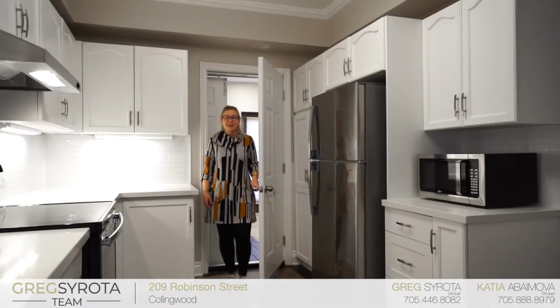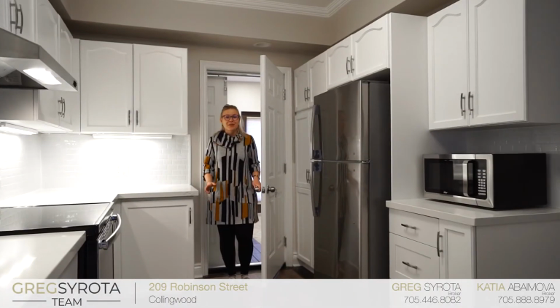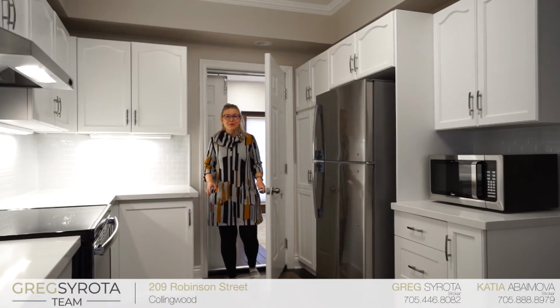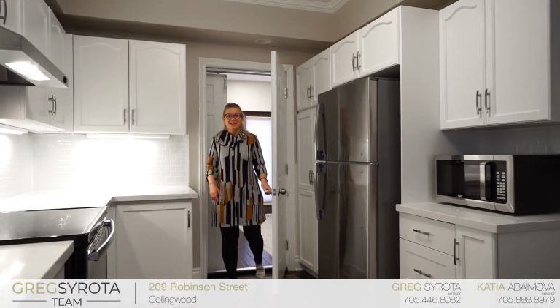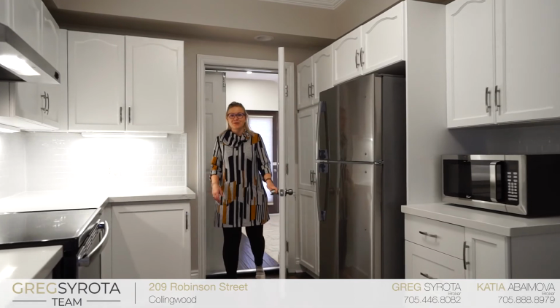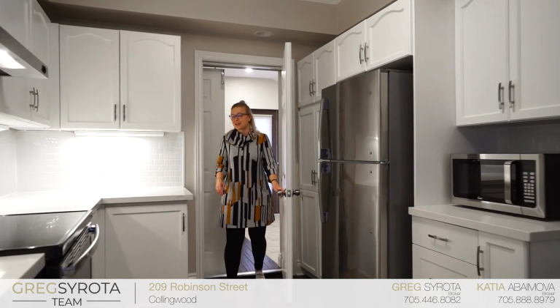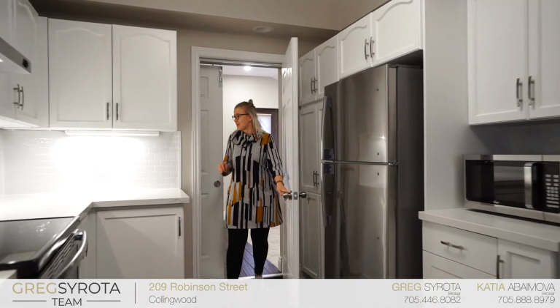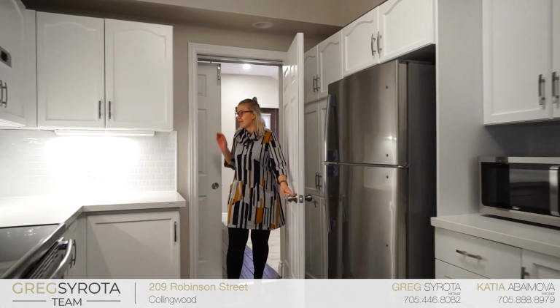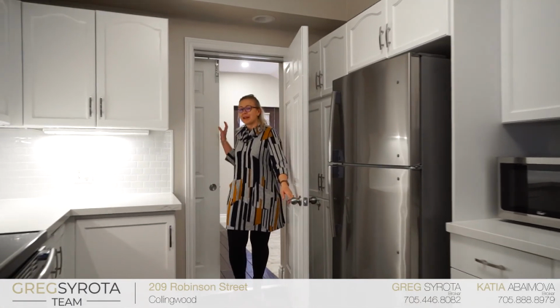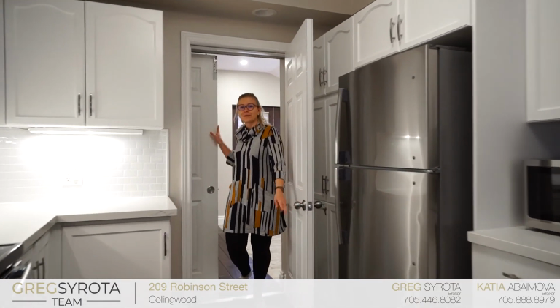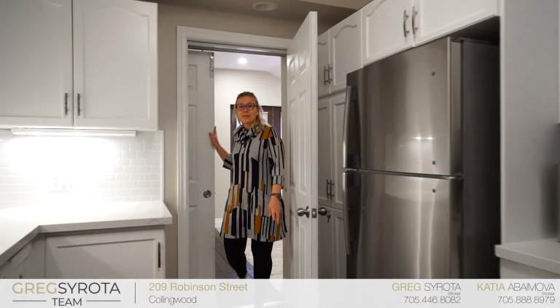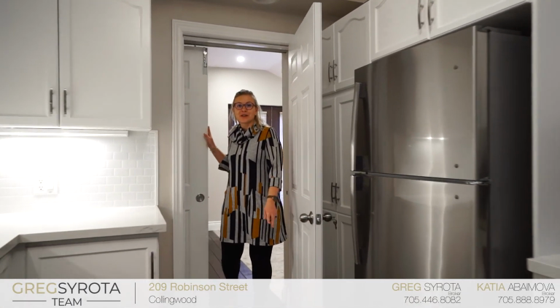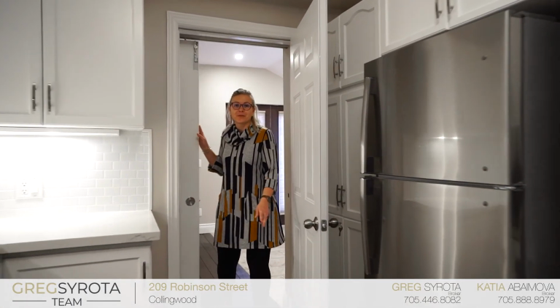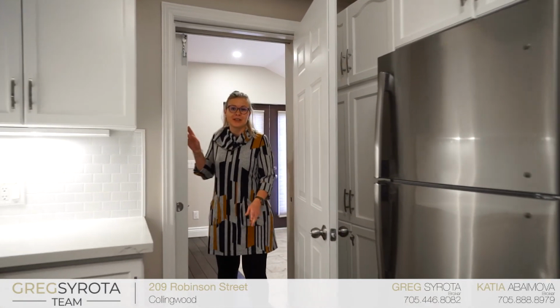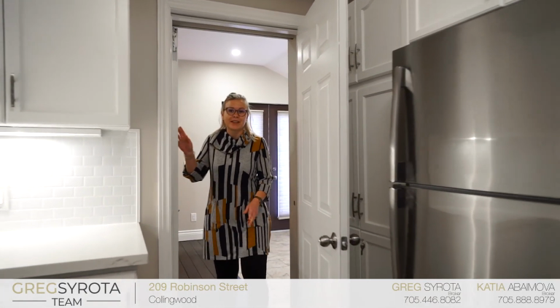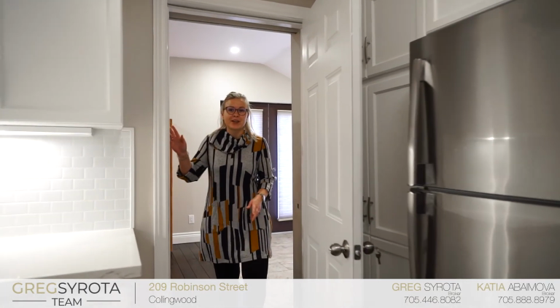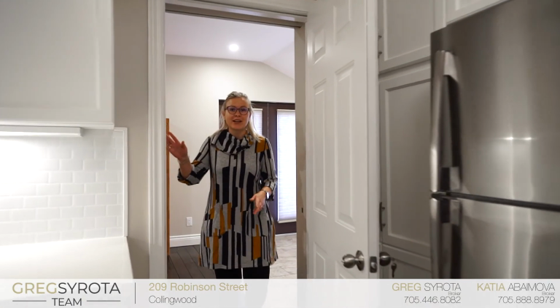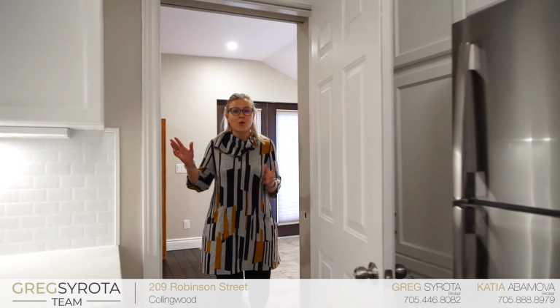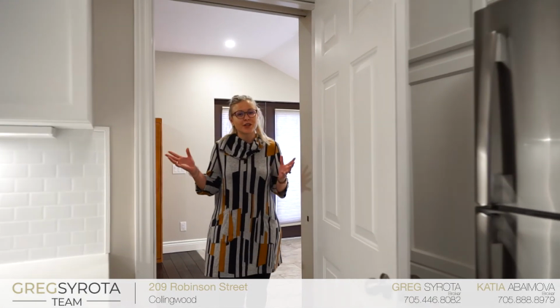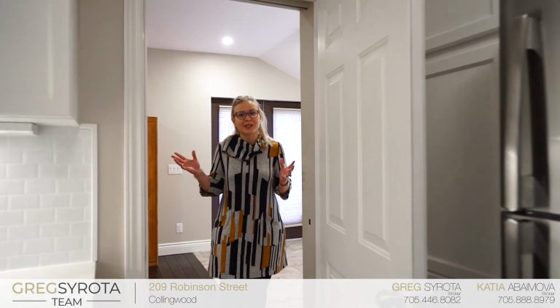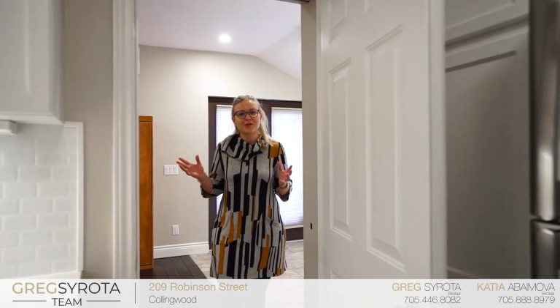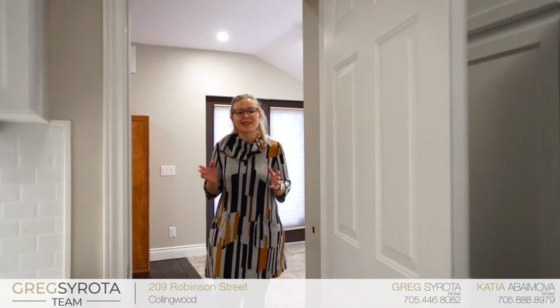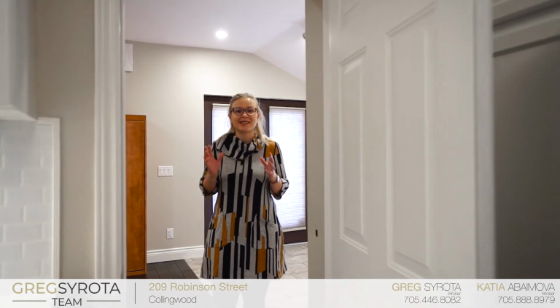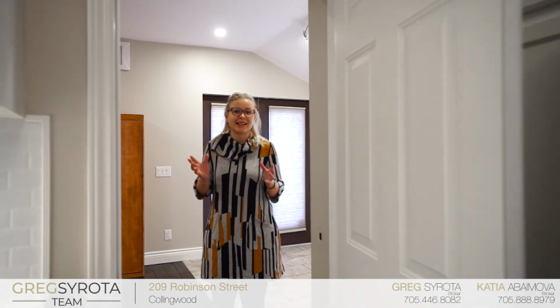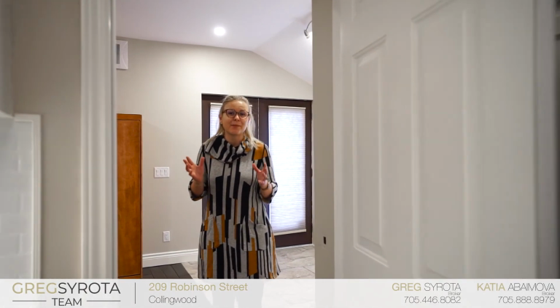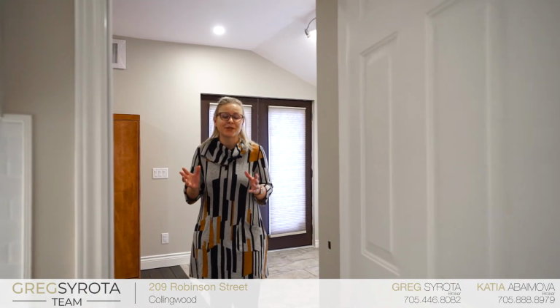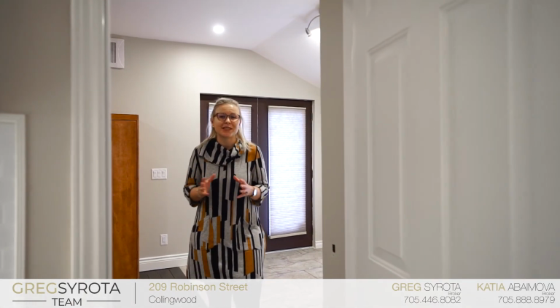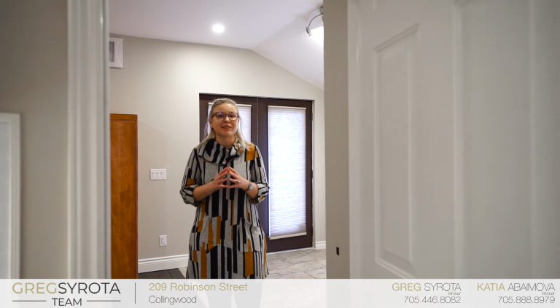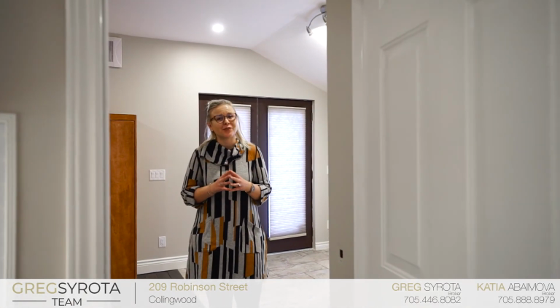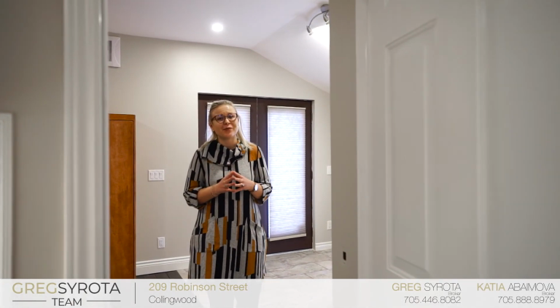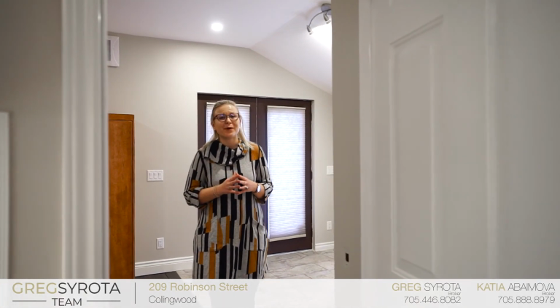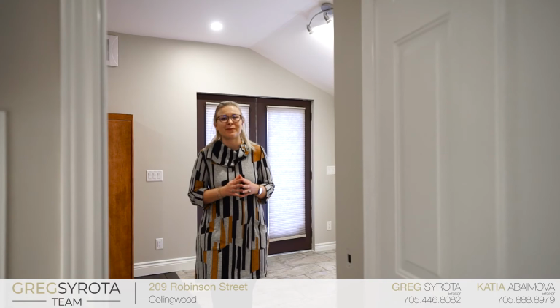Through these doors you have a main floor bedroom or living area, or you can use that as an income-producing studio apartment.